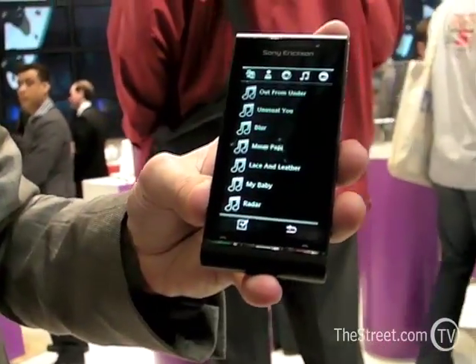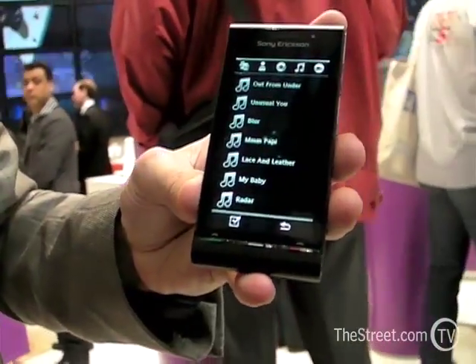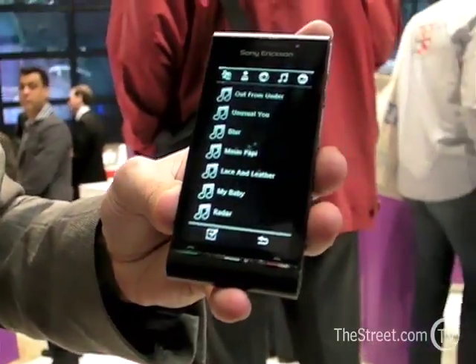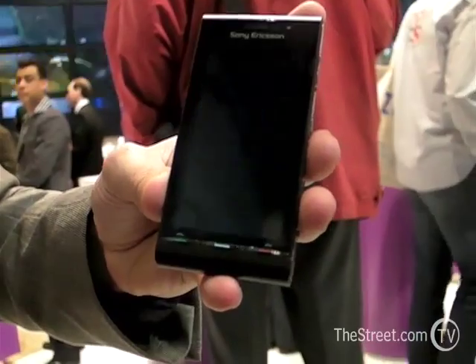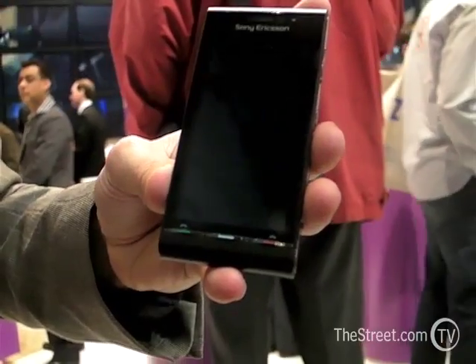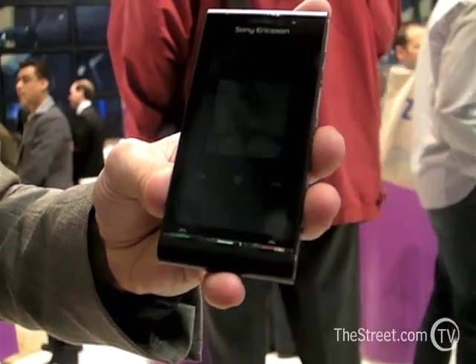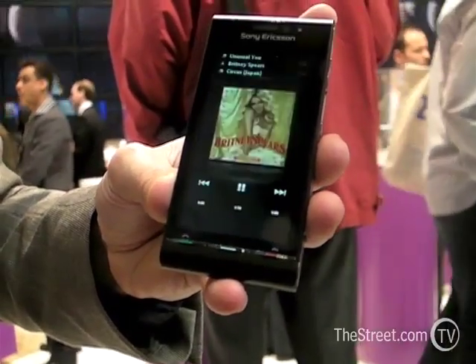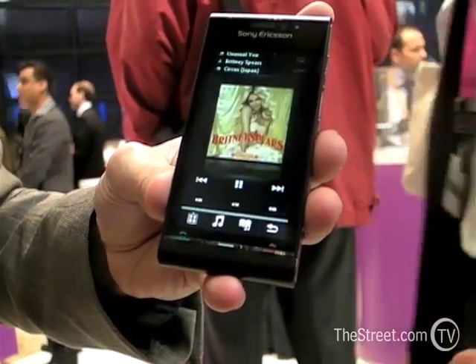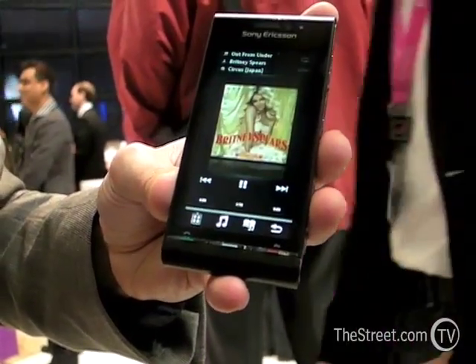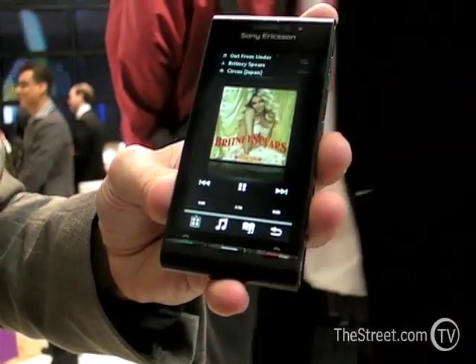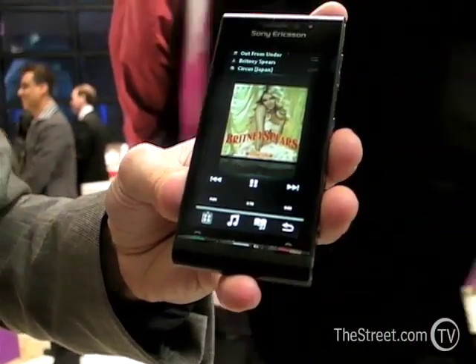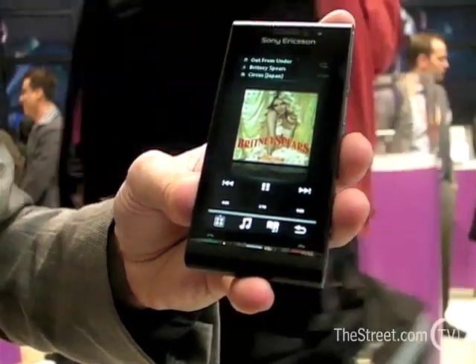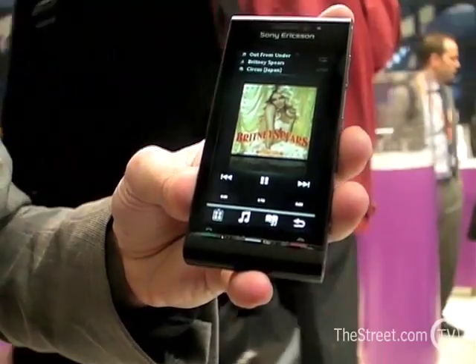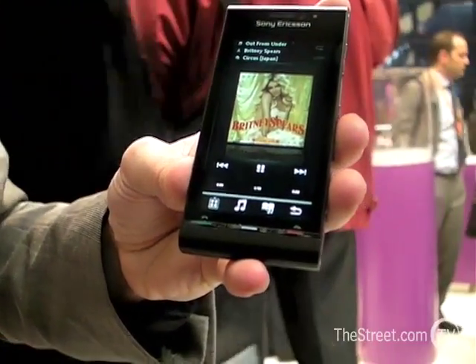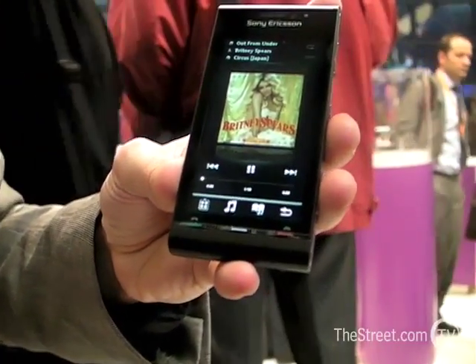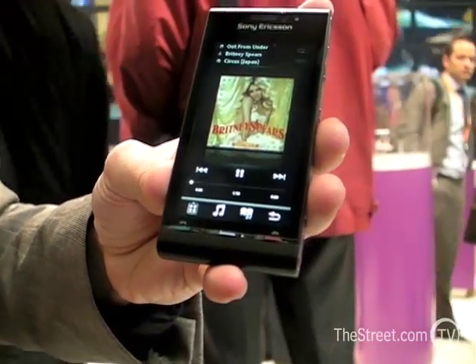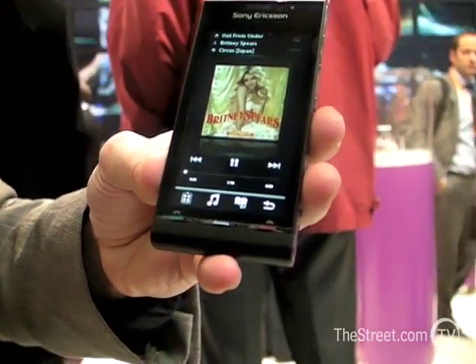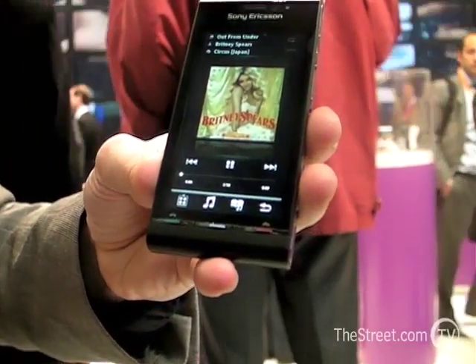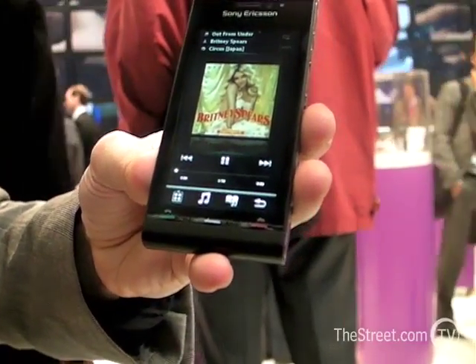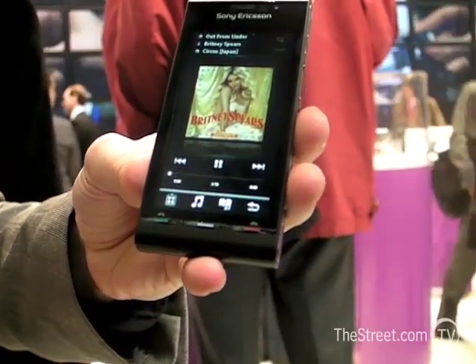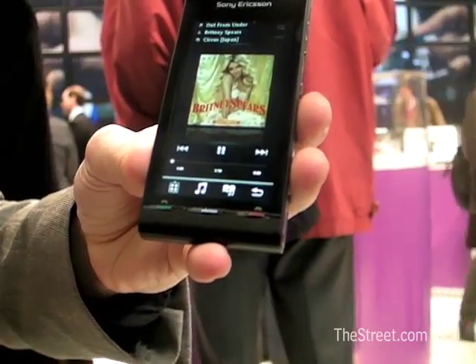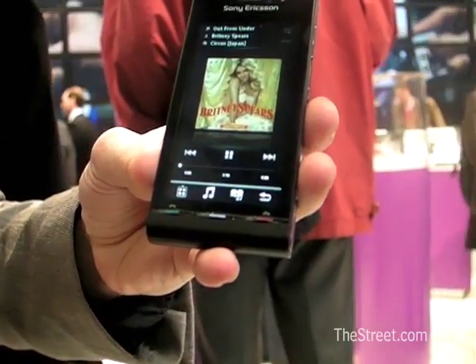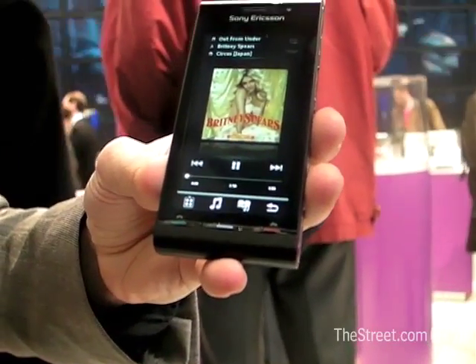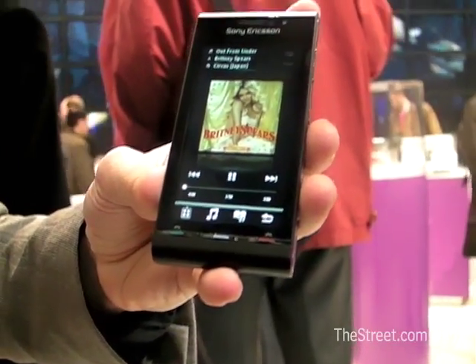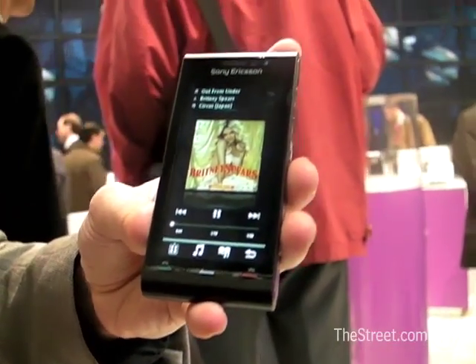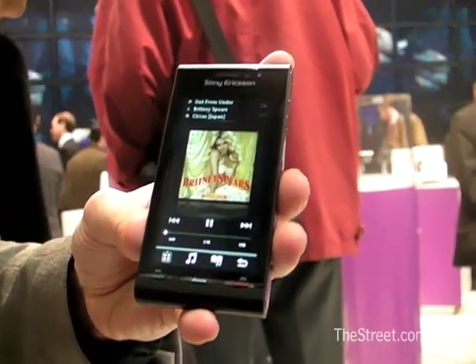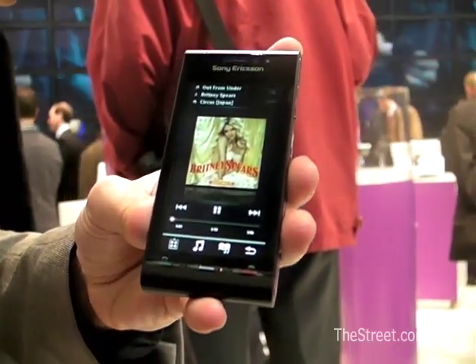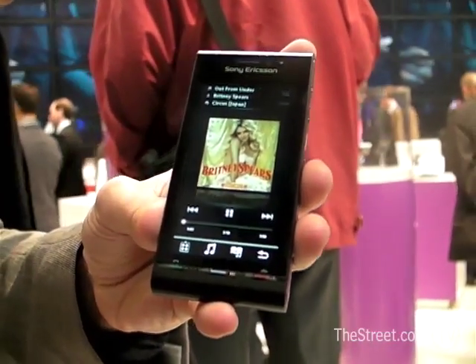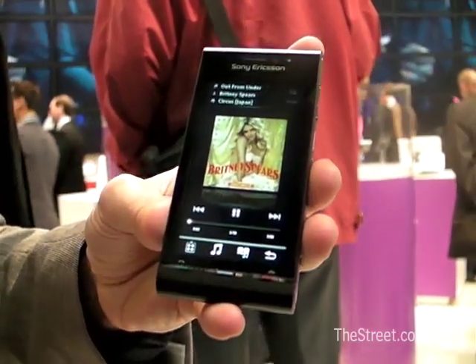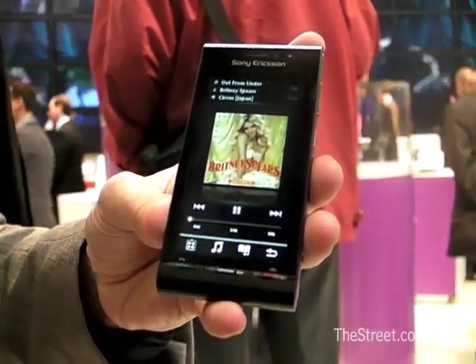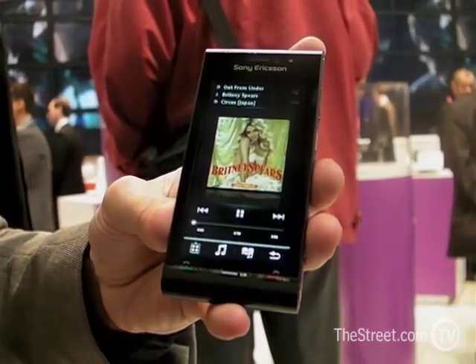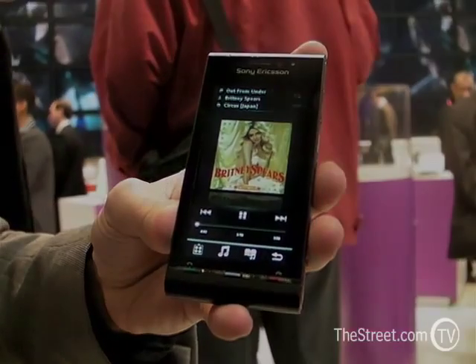12.1 megapixels, and it'll be available hopefully by the end of the year — second half of 2009.